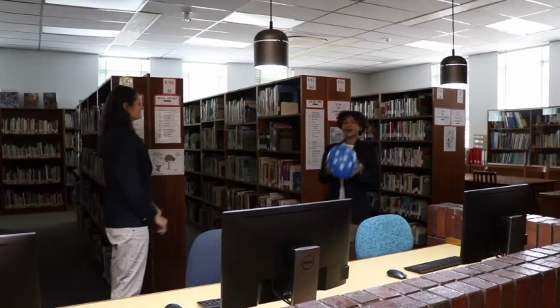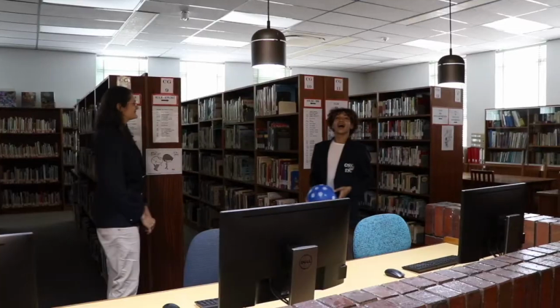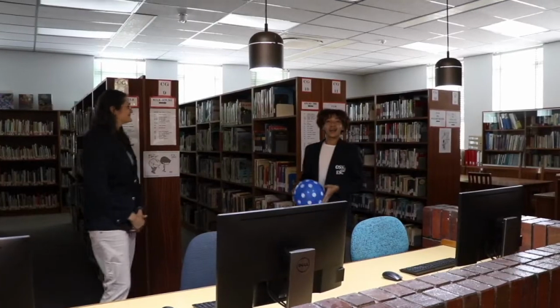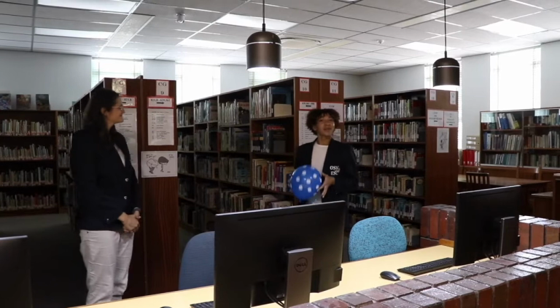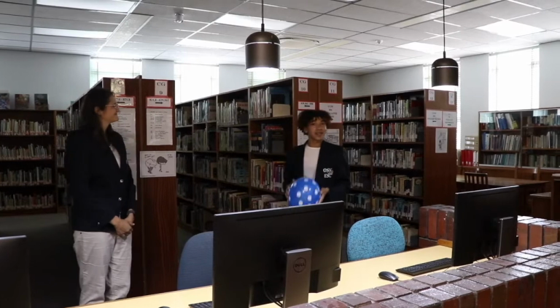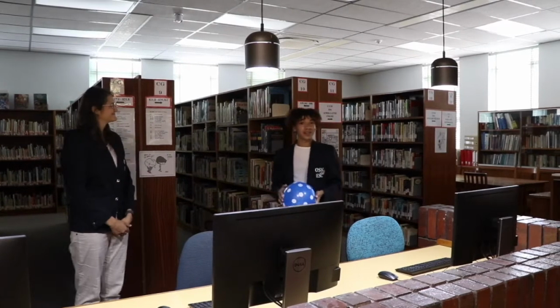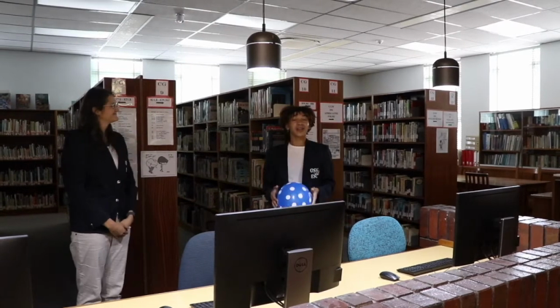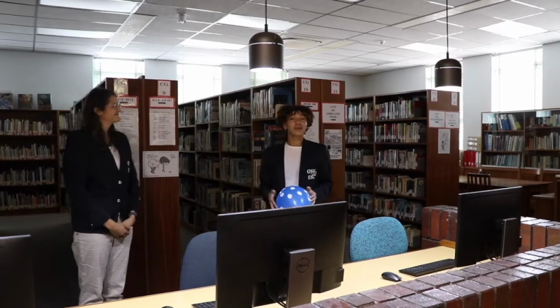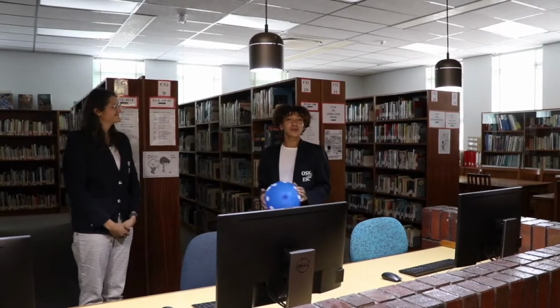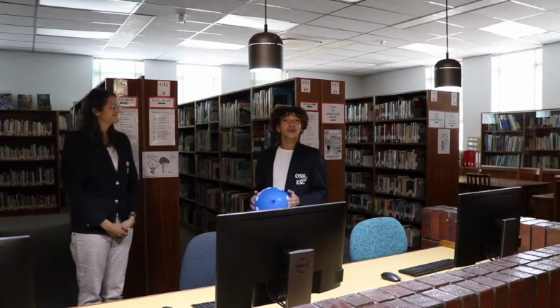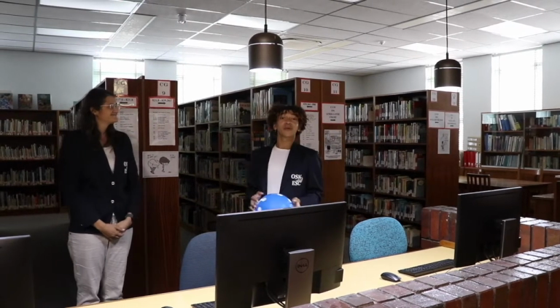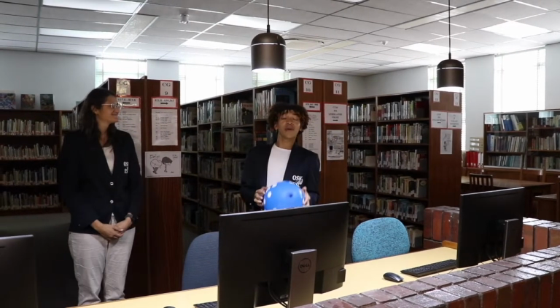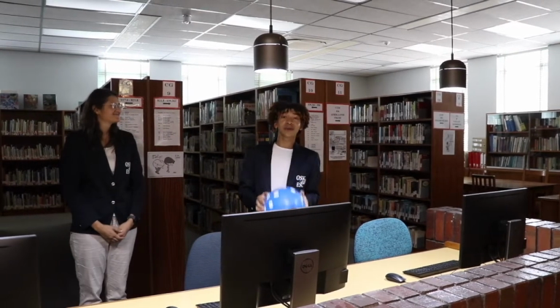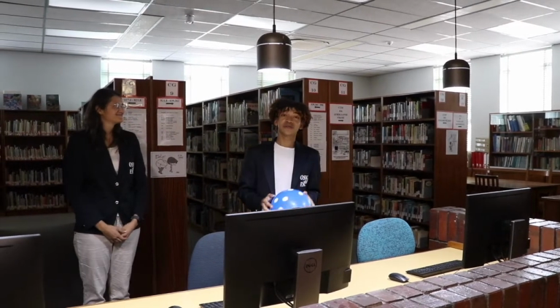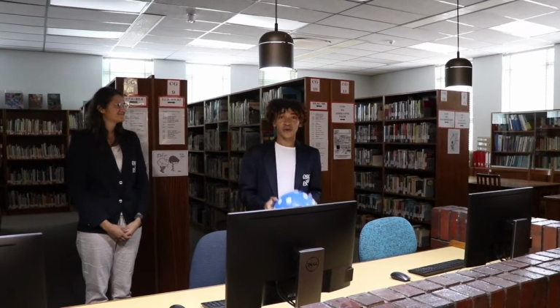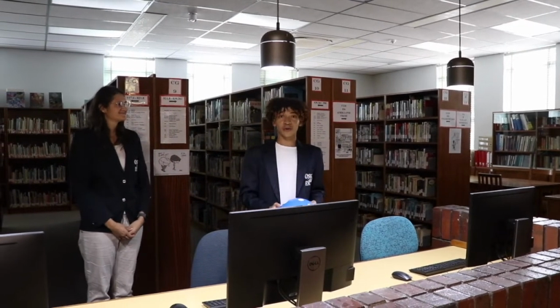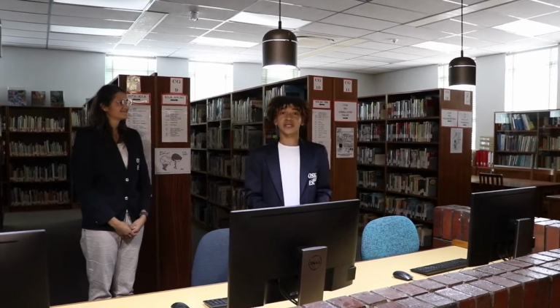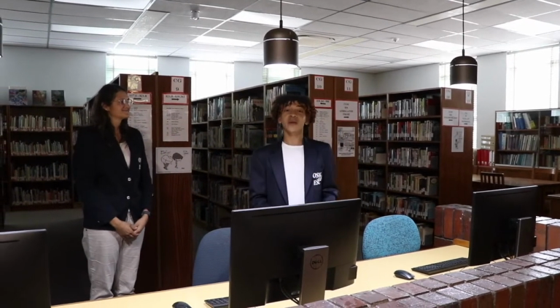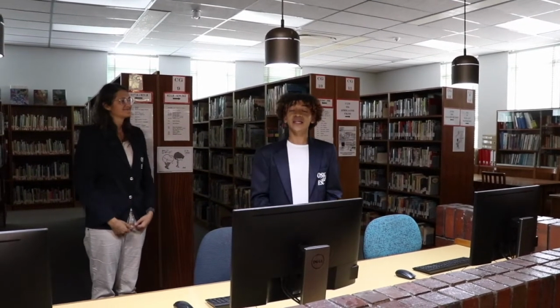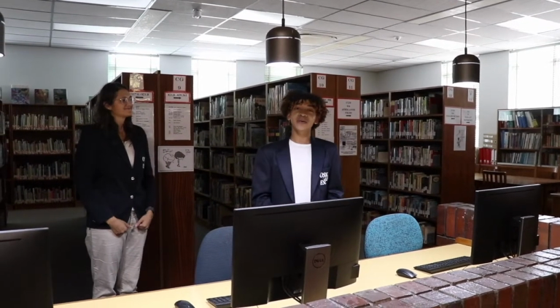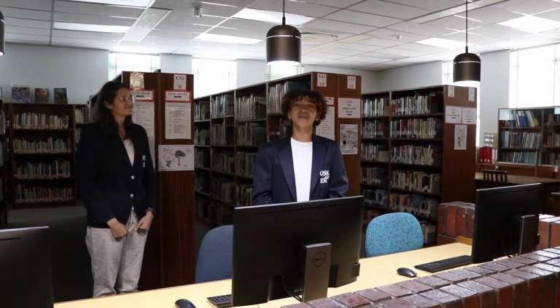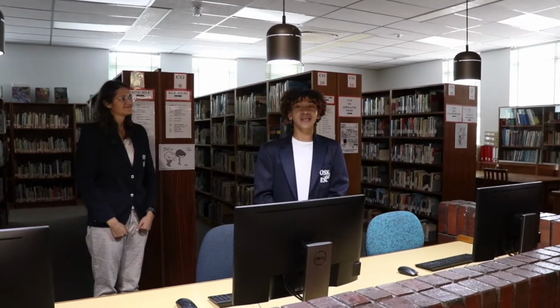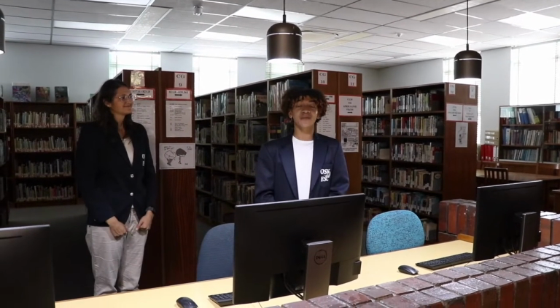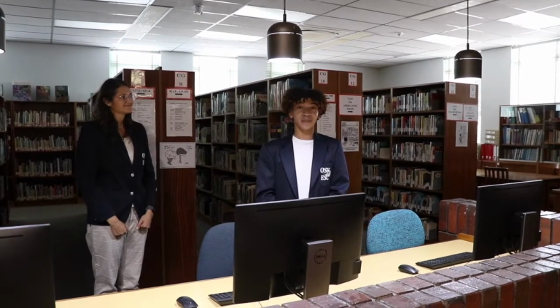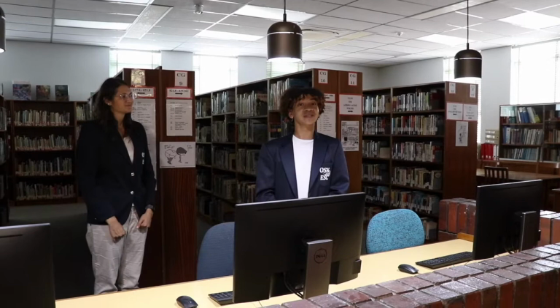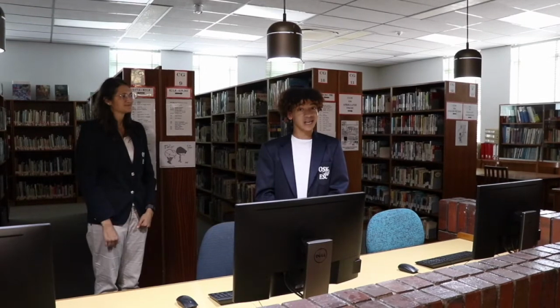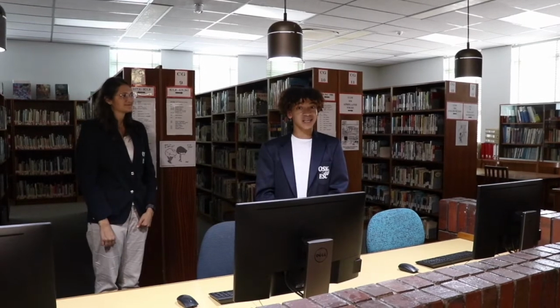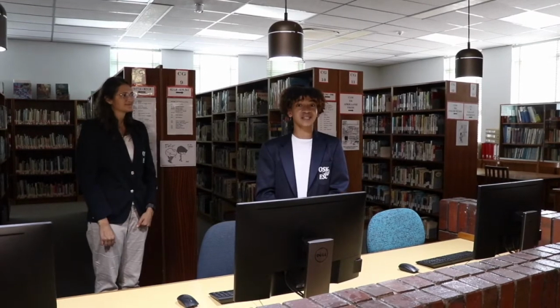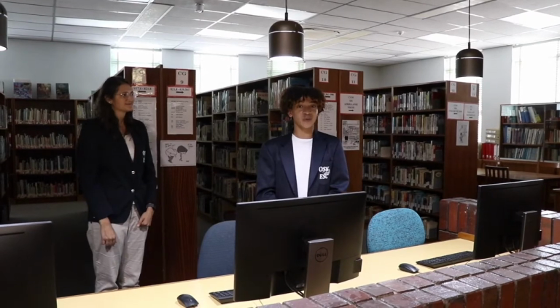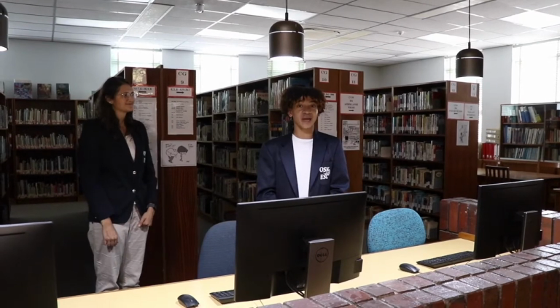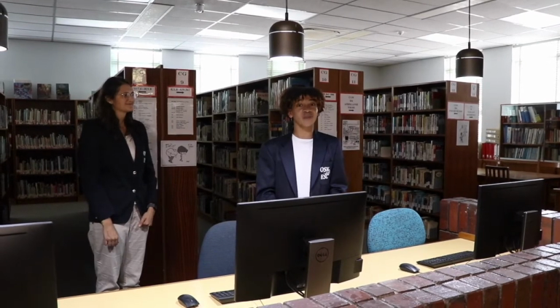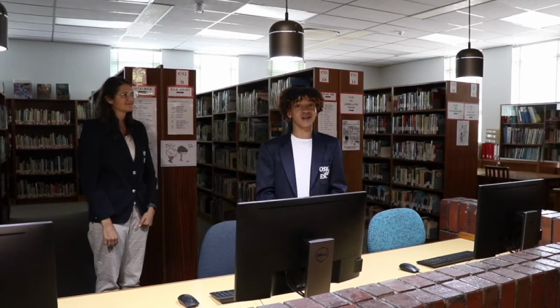Hi, I'm Ethan. The library is also equipped with computers for your use, and when entering, please remember to sanitise and wear your mask.